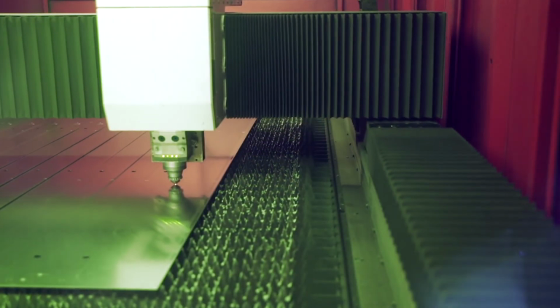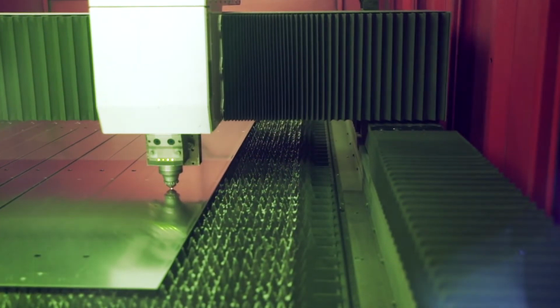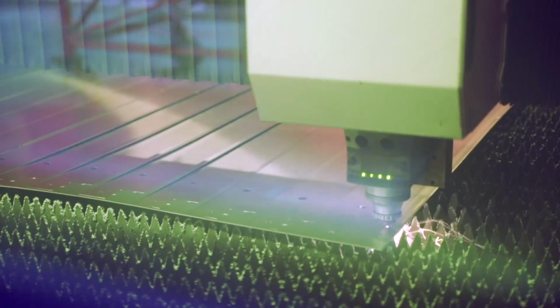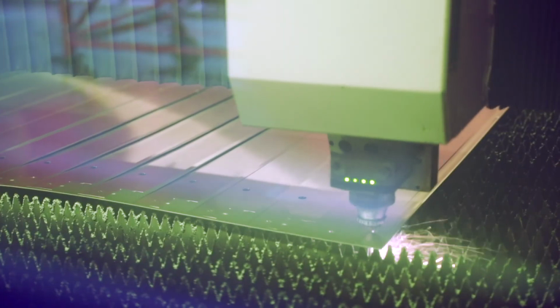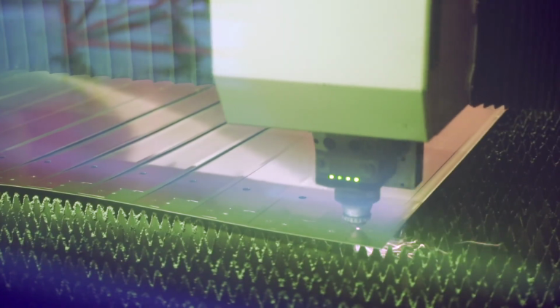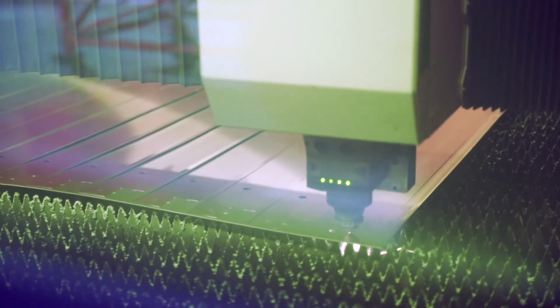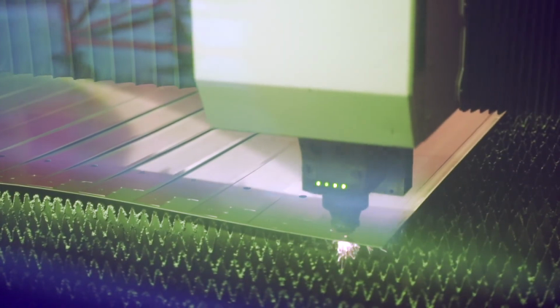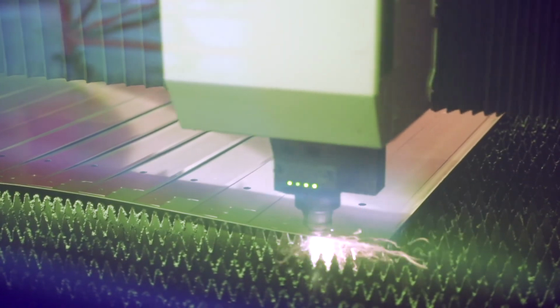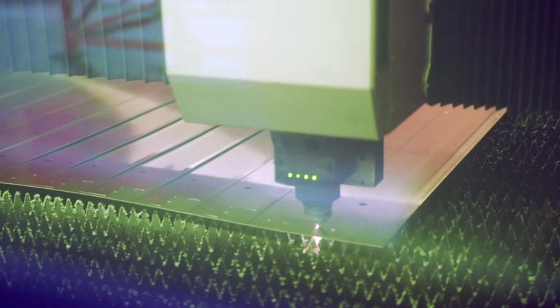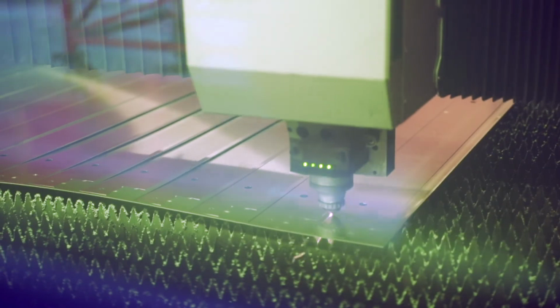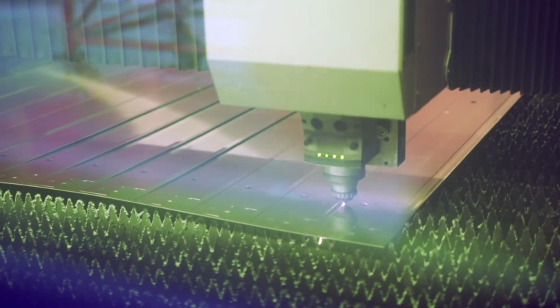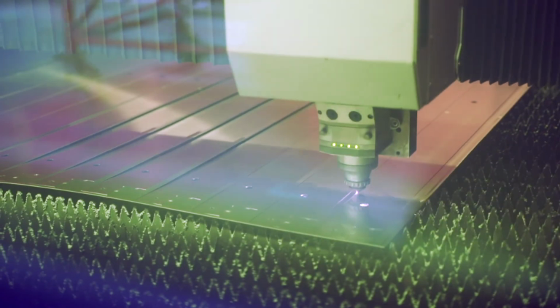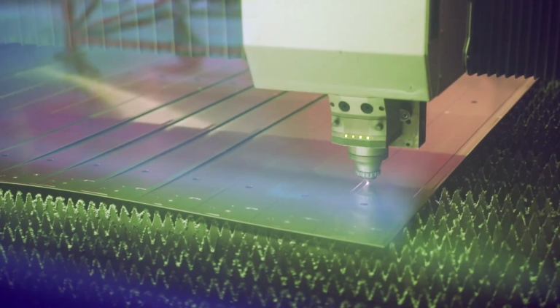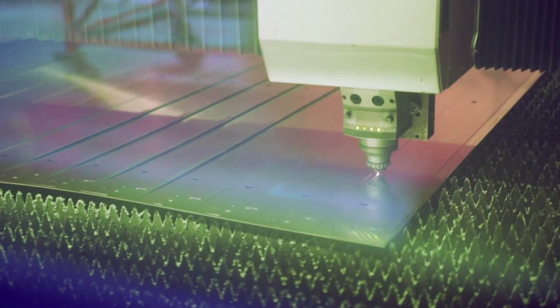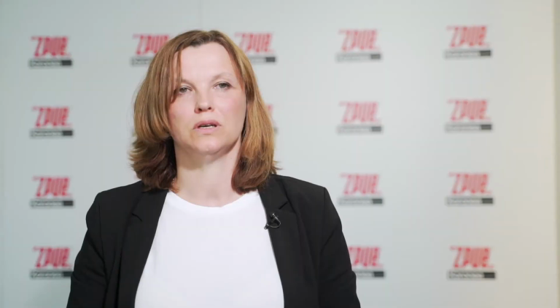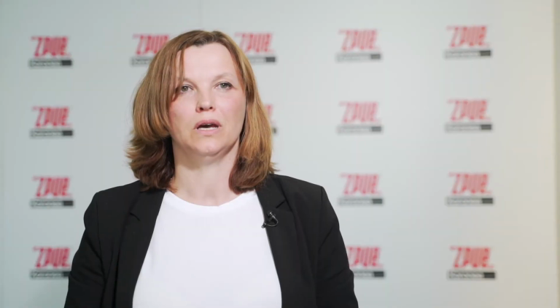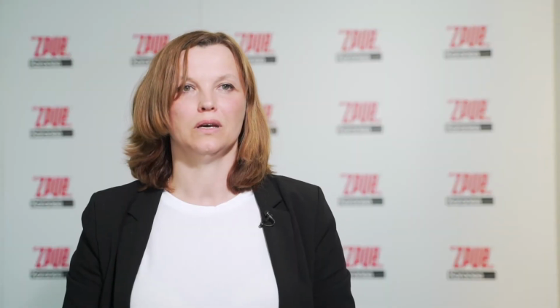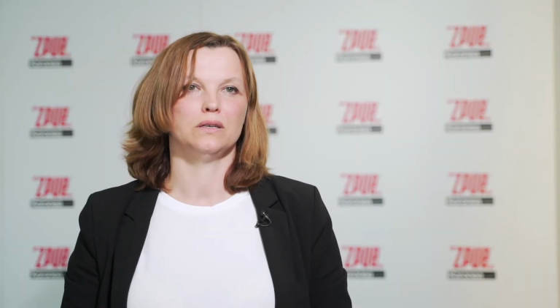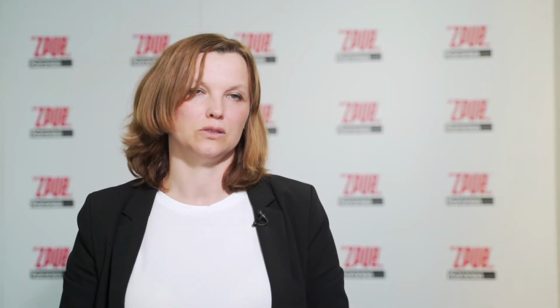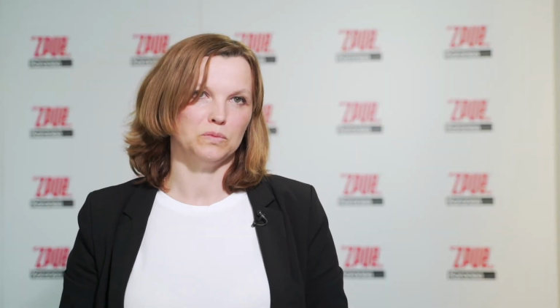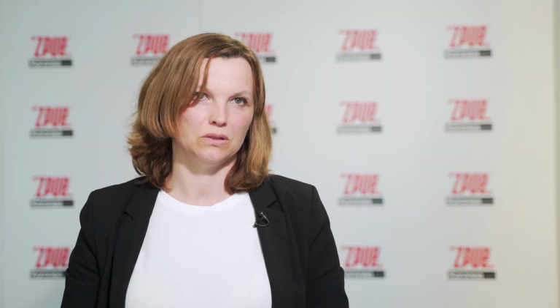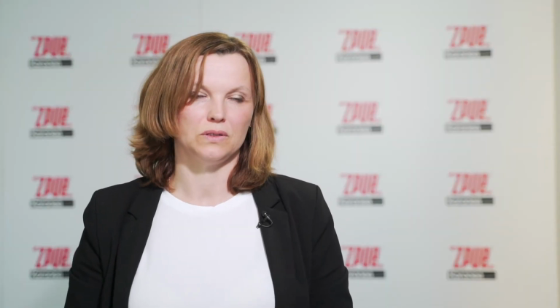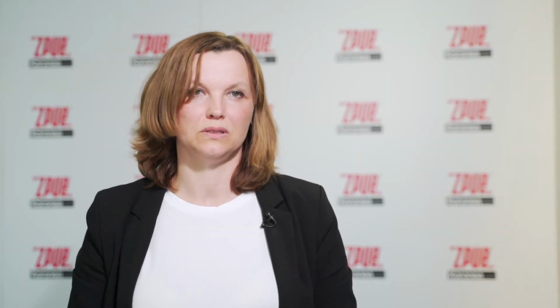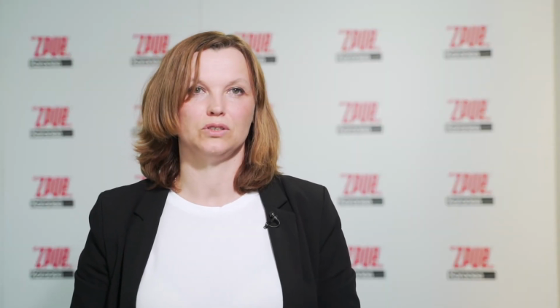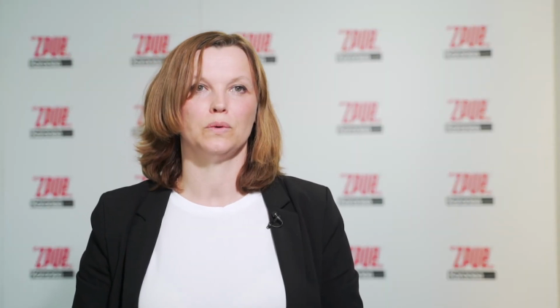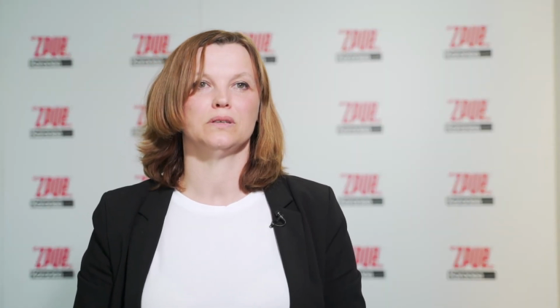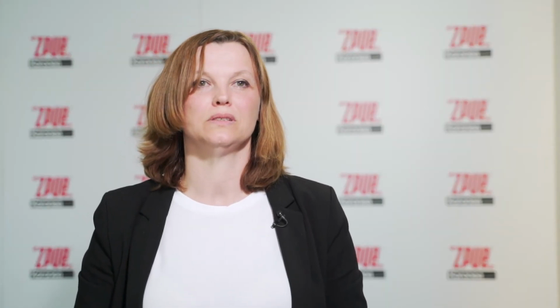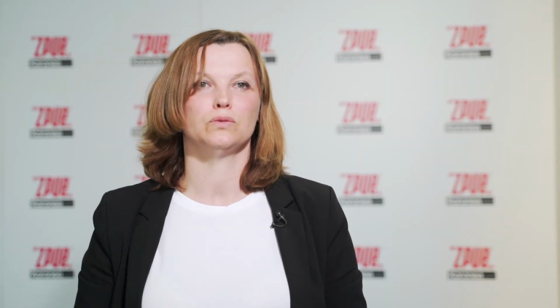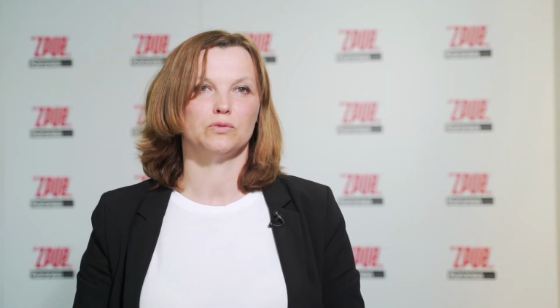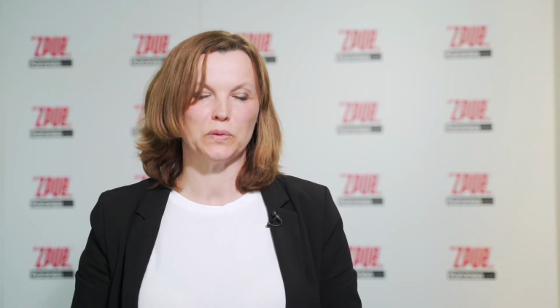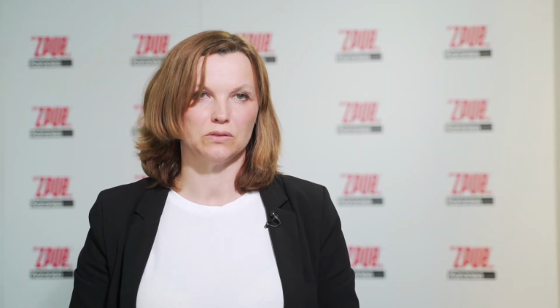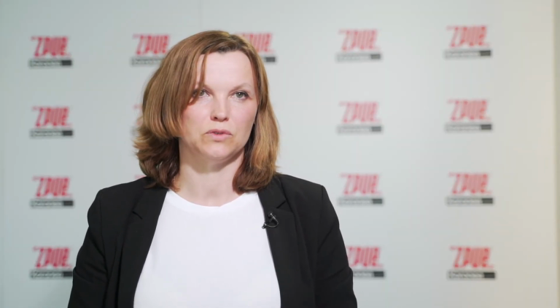We are delighted with the performance of the fiber lasers and enjoy cooperating with Kimla.